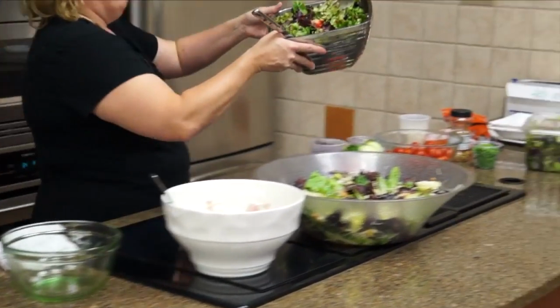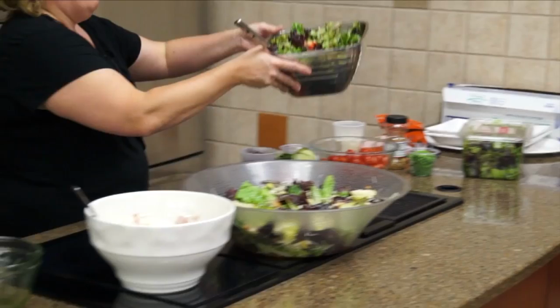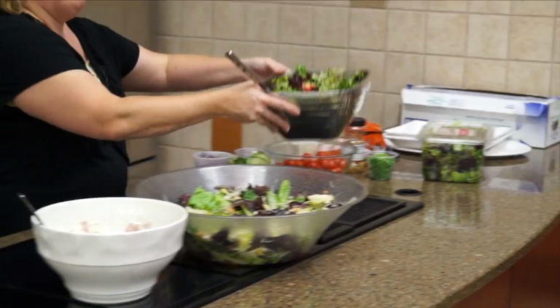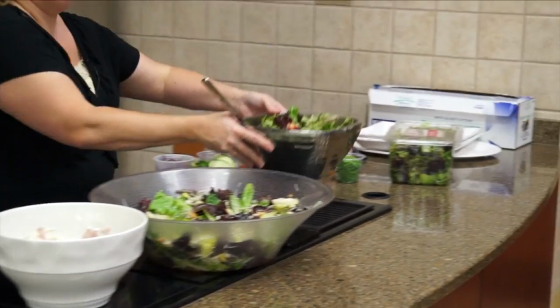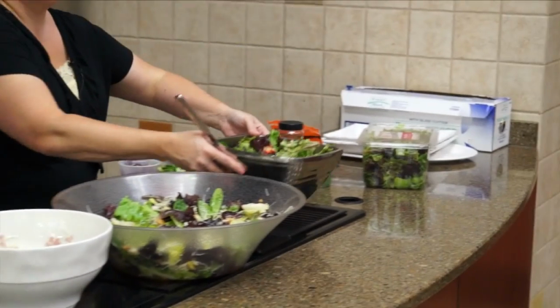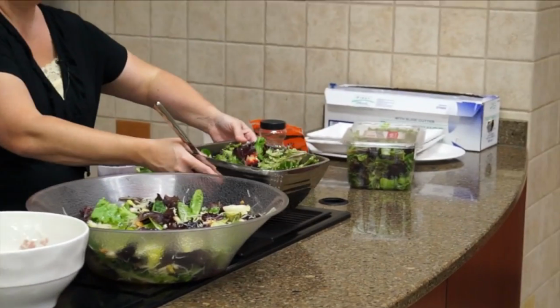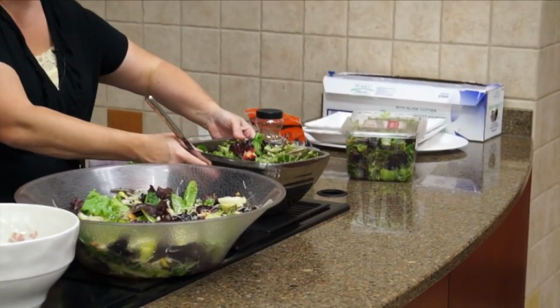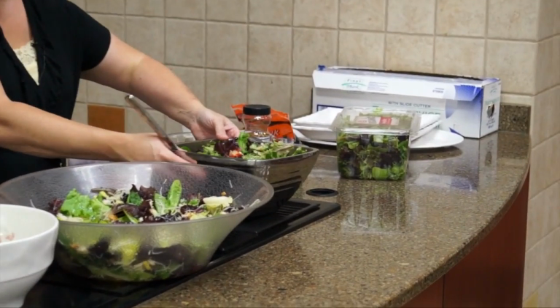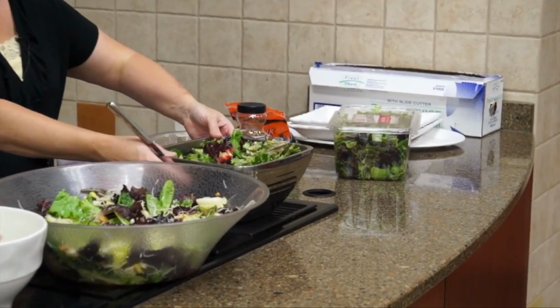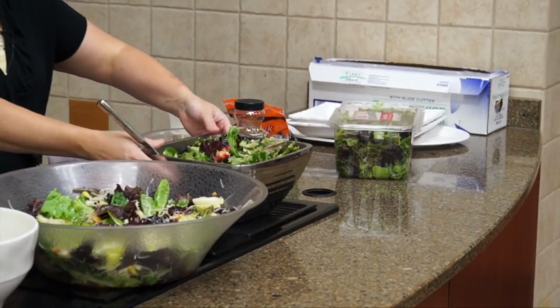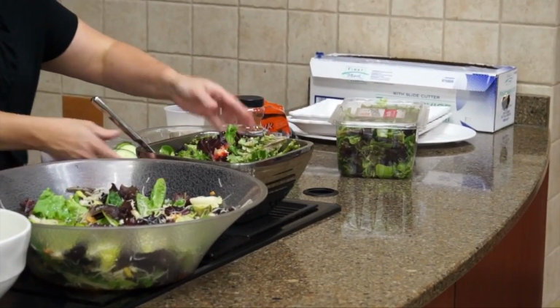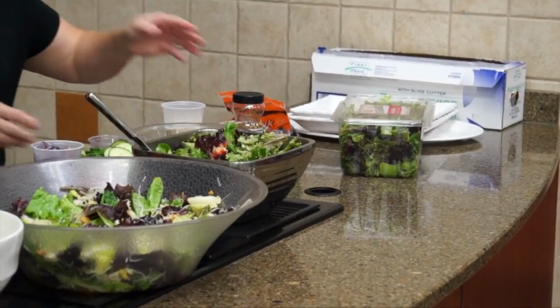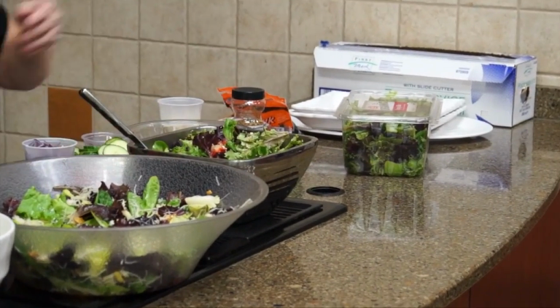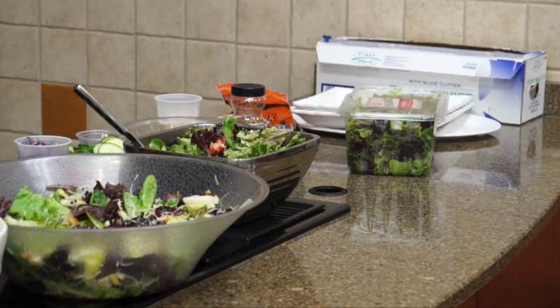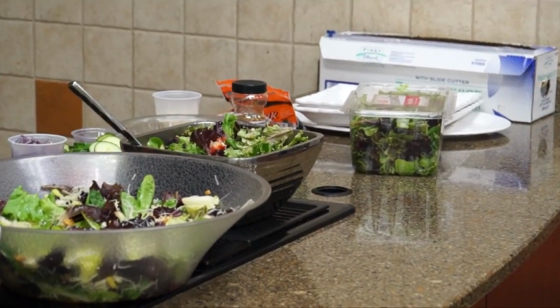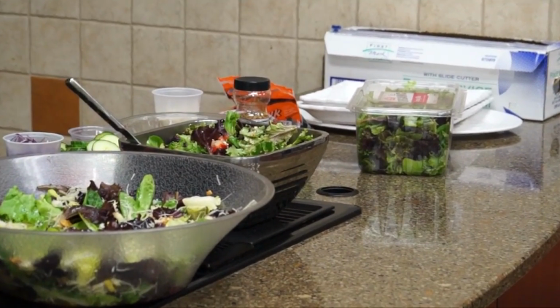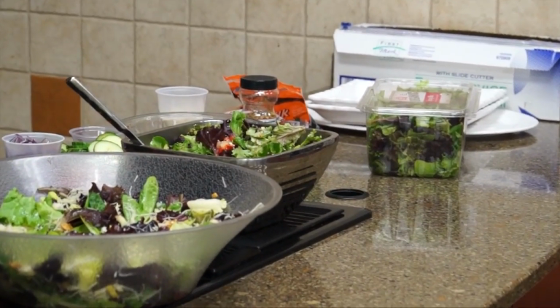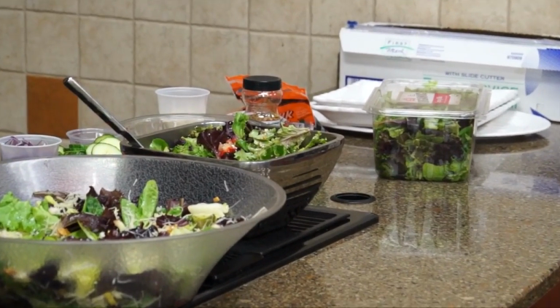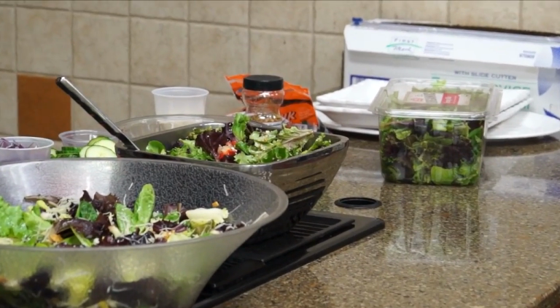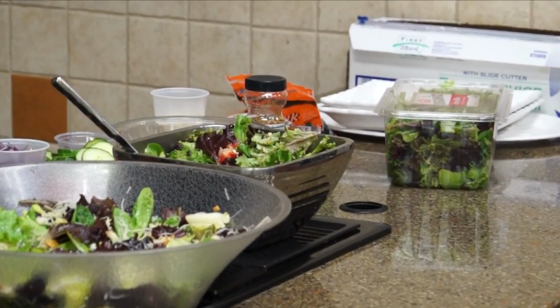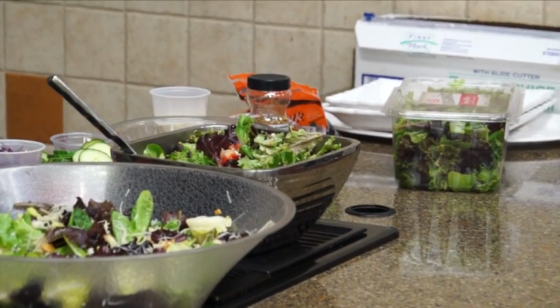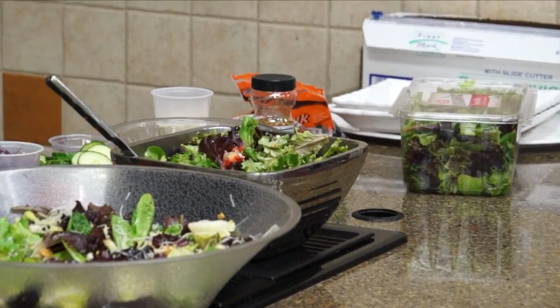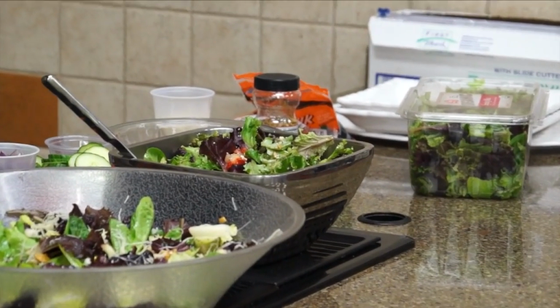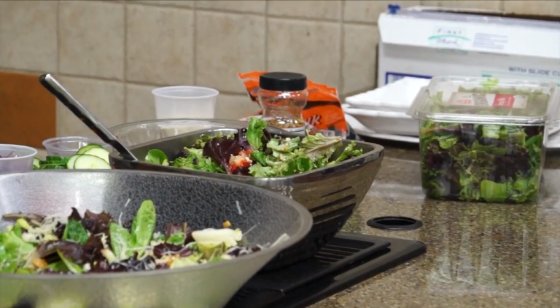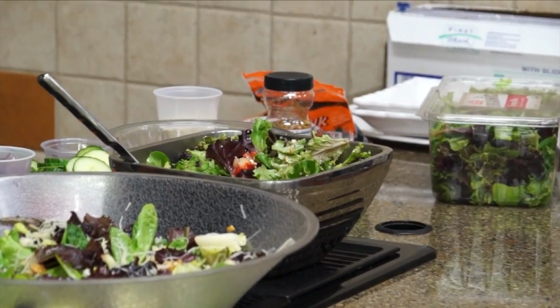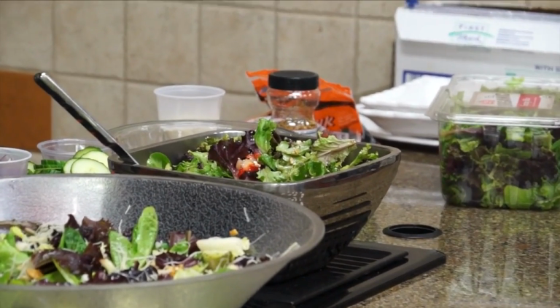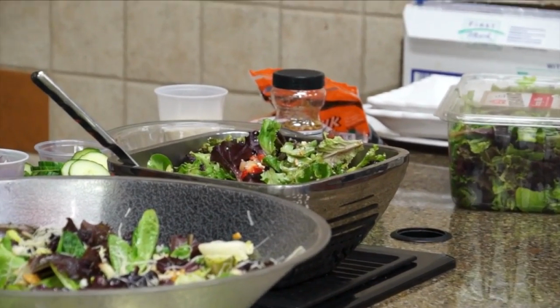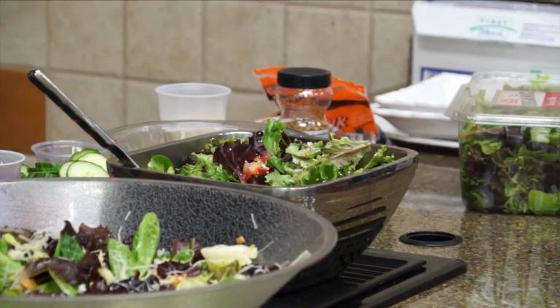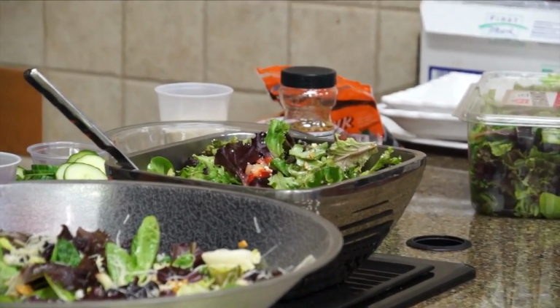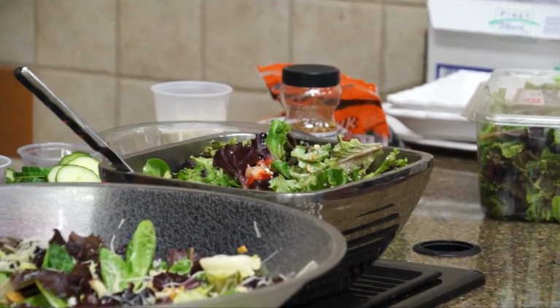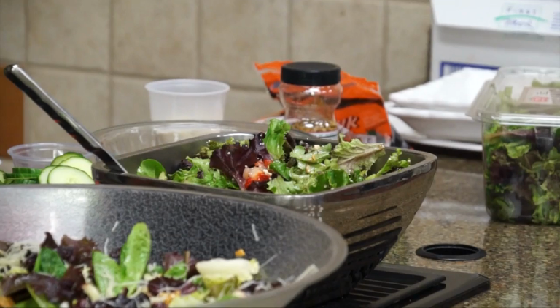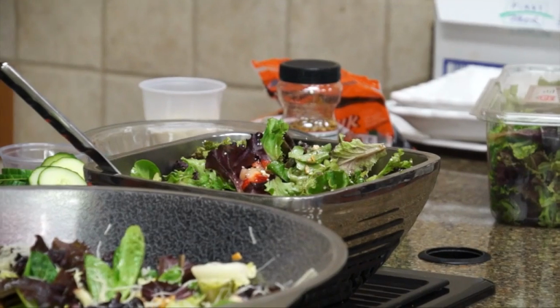I hope you all like salad tonight. We're going to move right on.